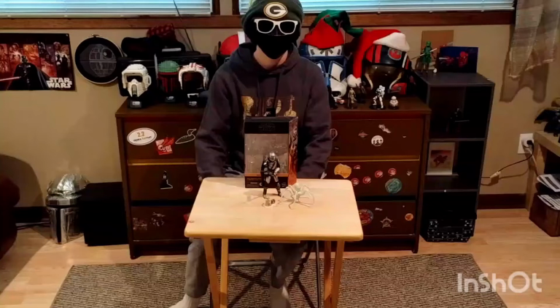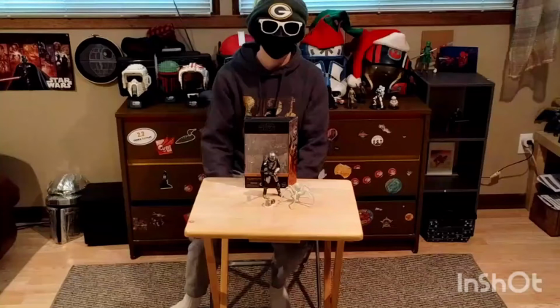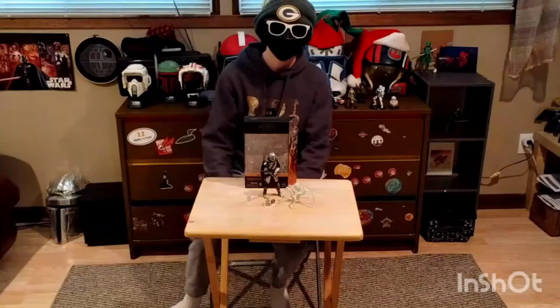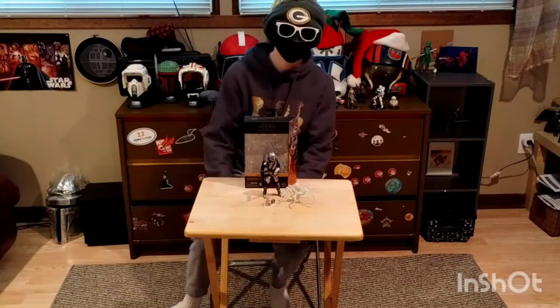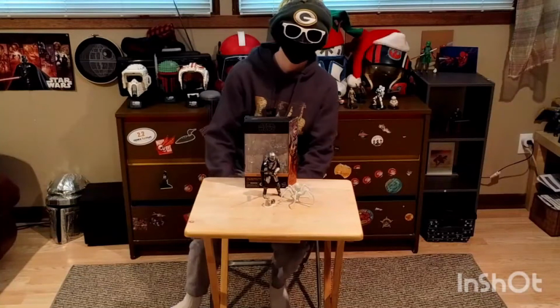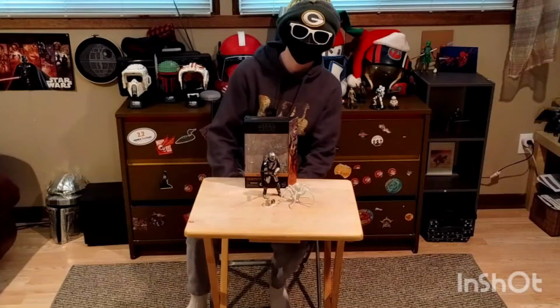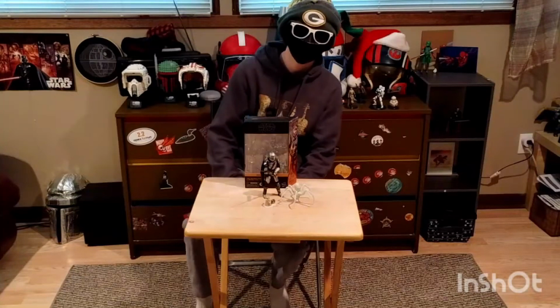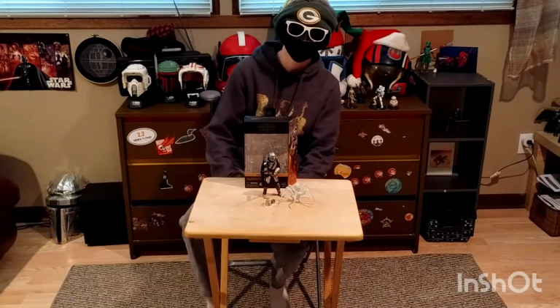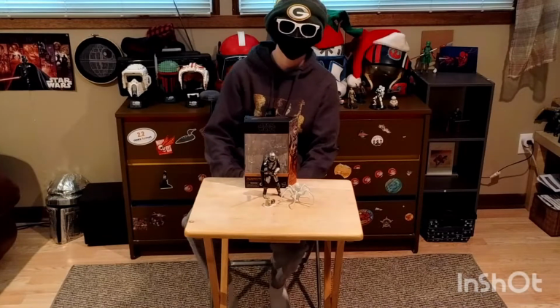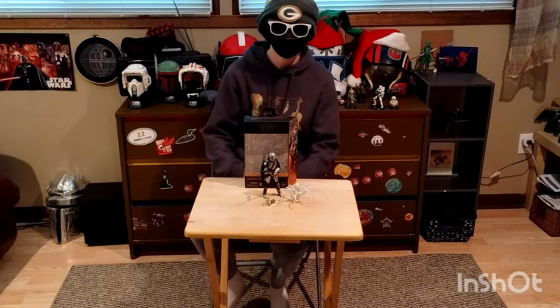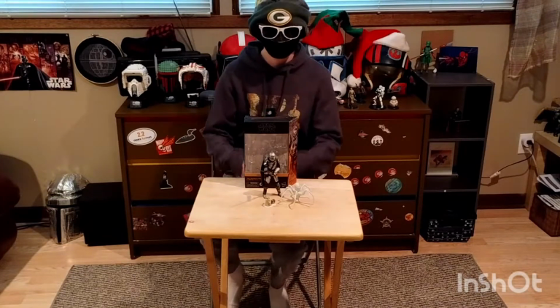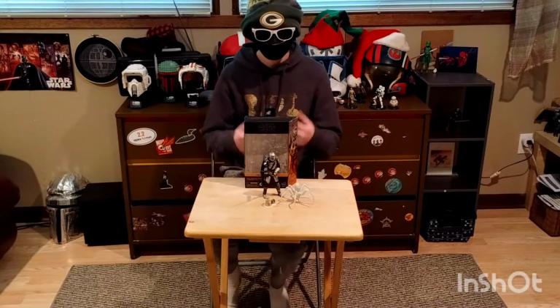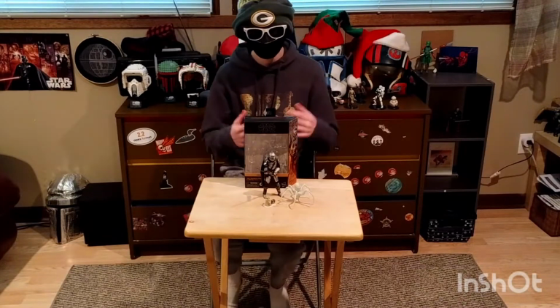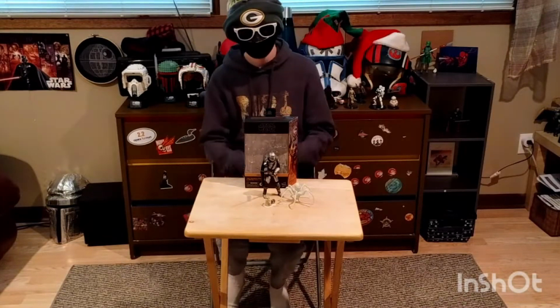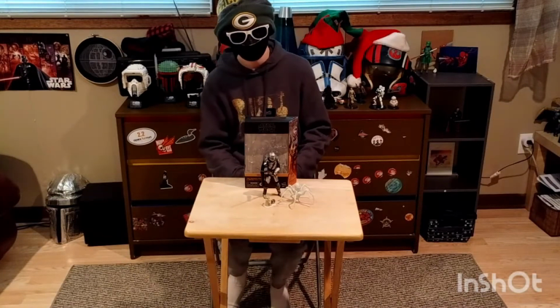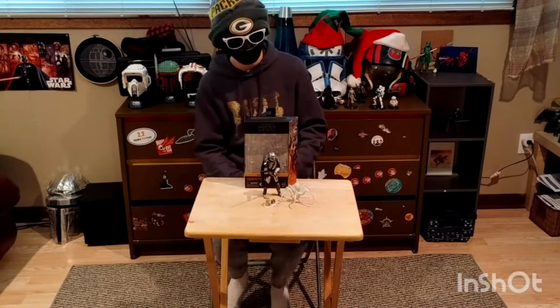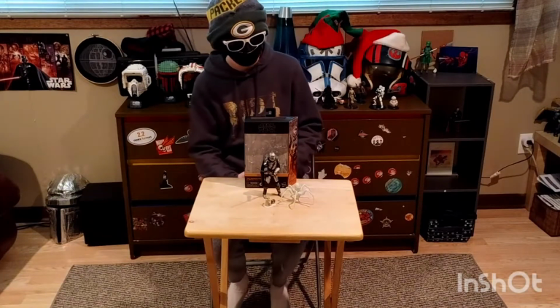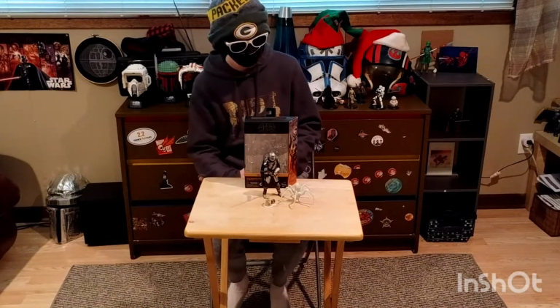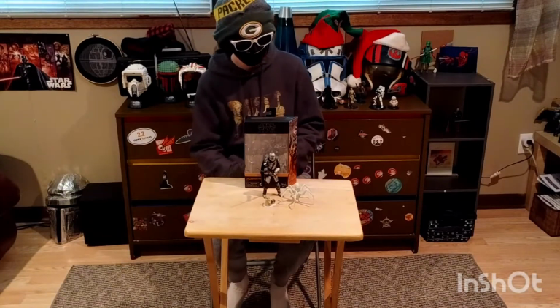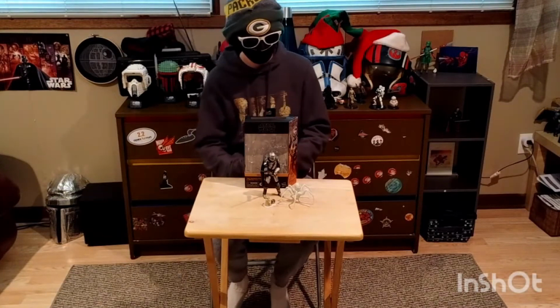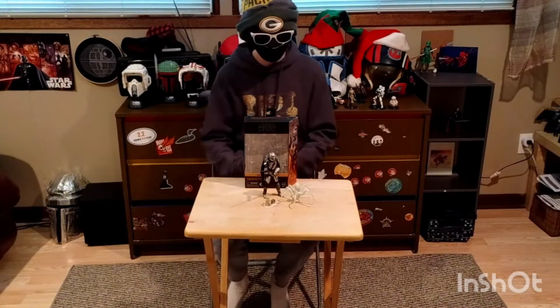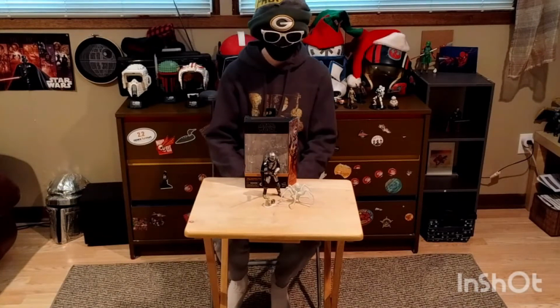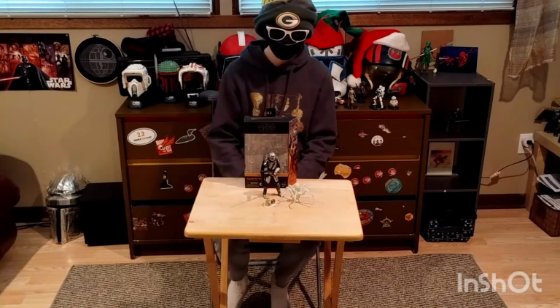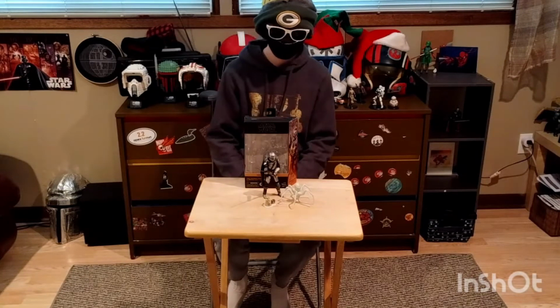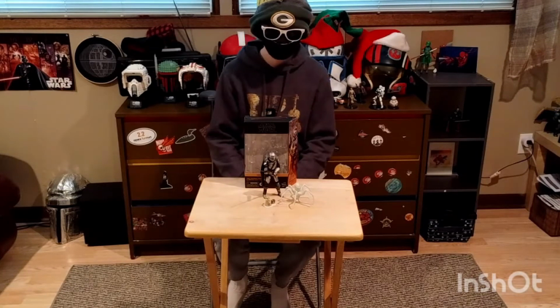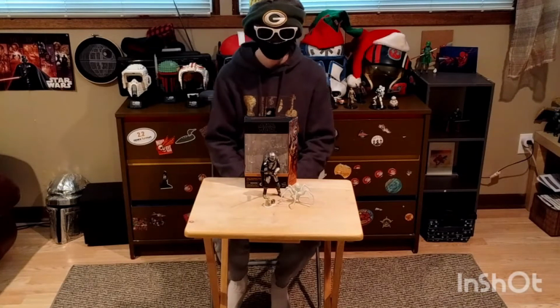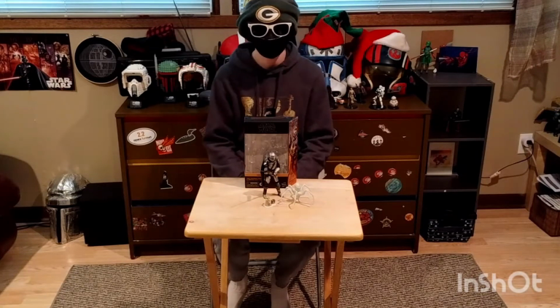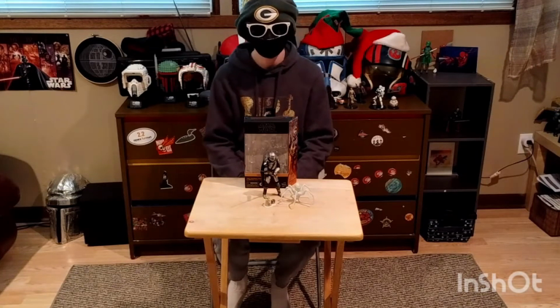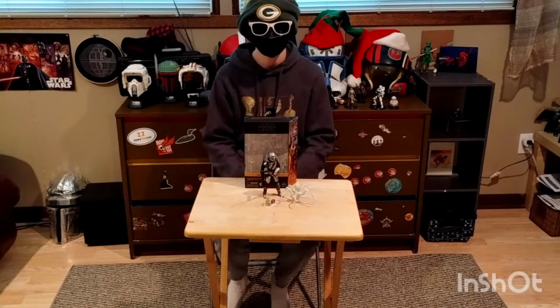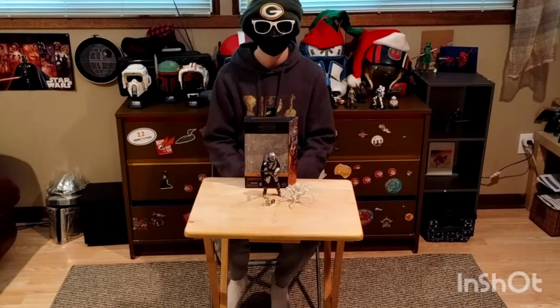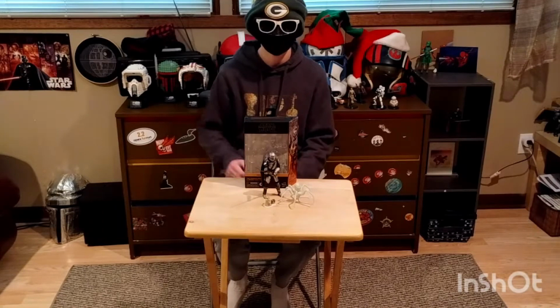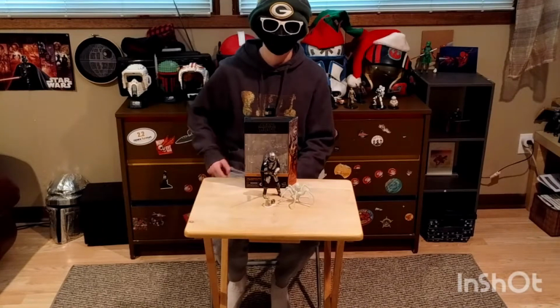Welcome back to the Final First Hangout, and today we're going to be reviewing the Mandalorian and Grogu Black Series.